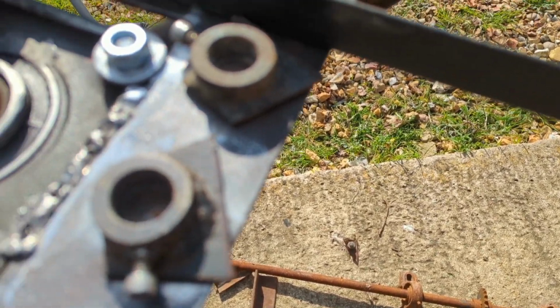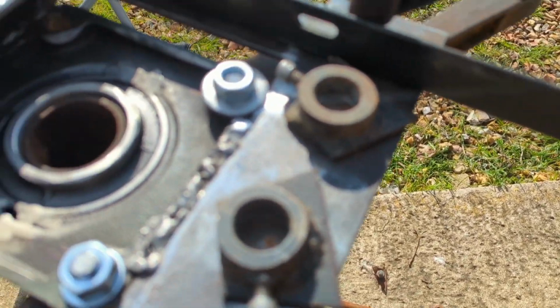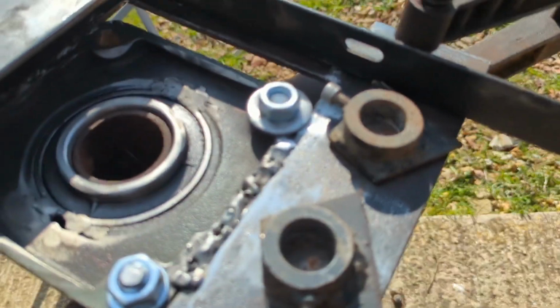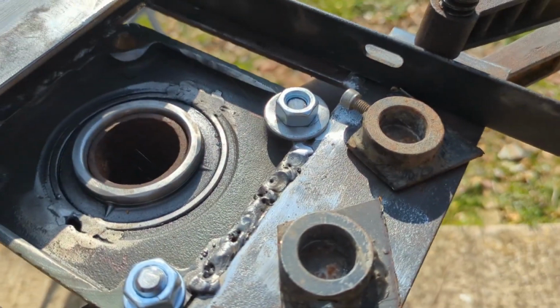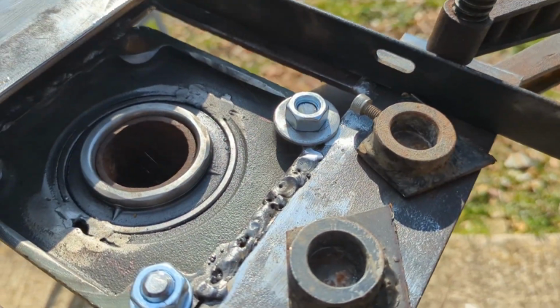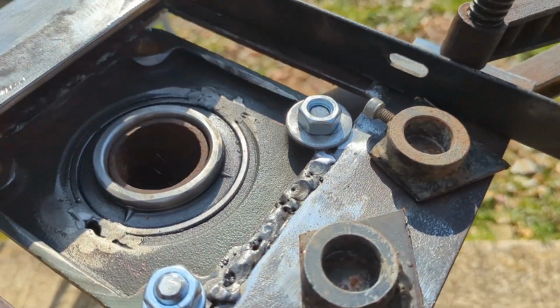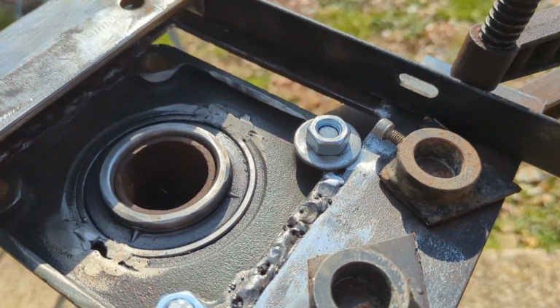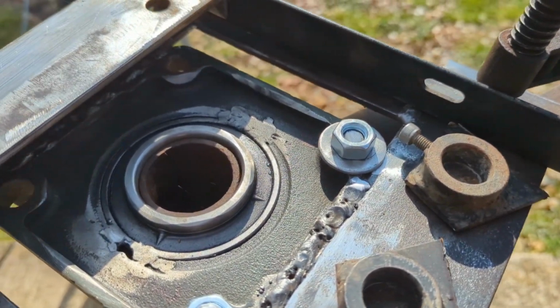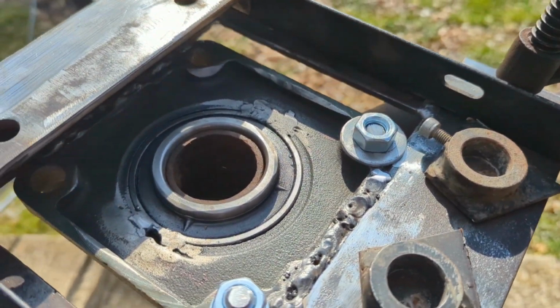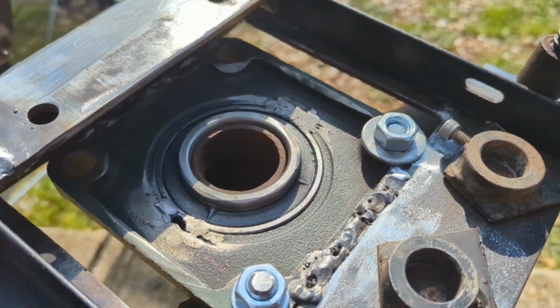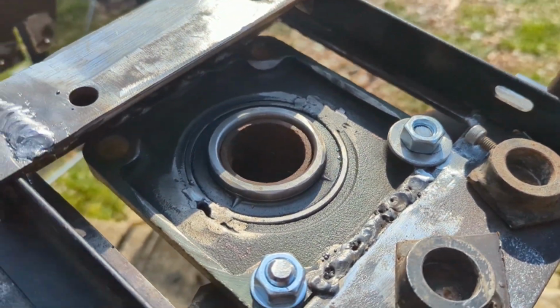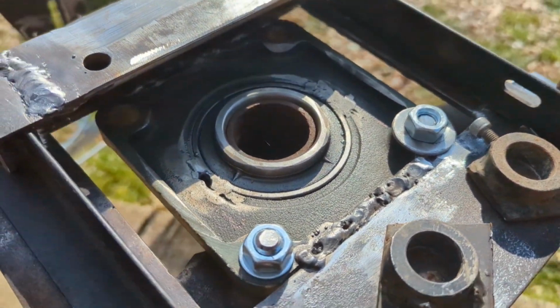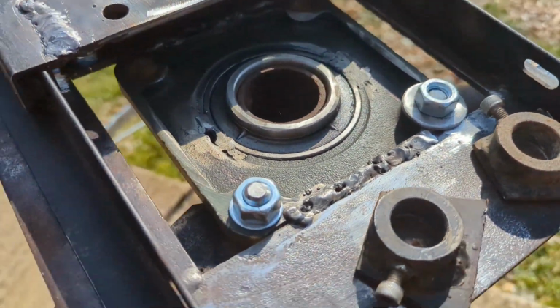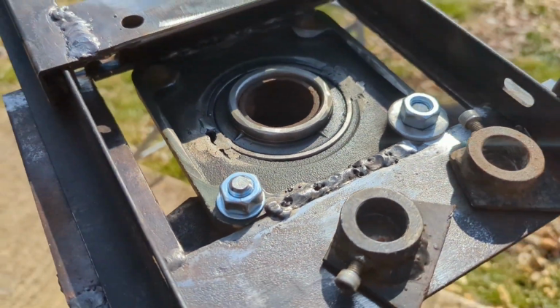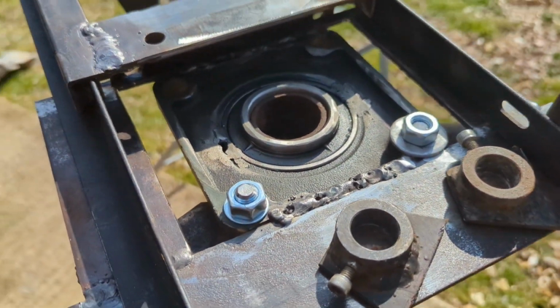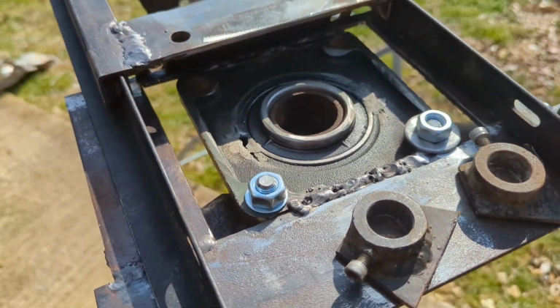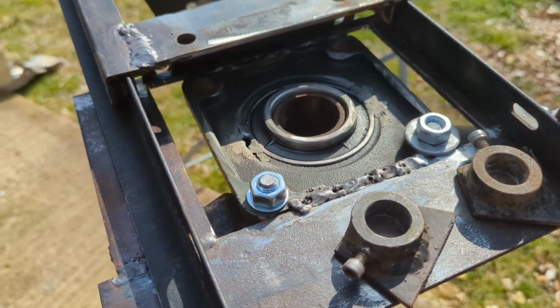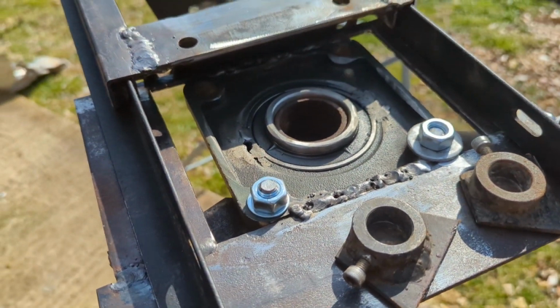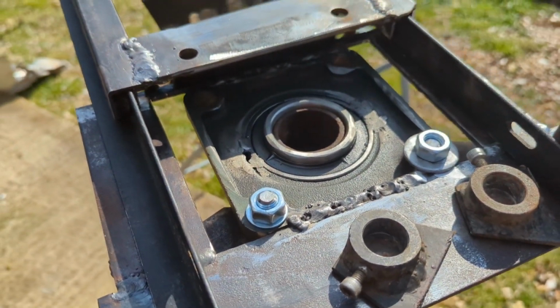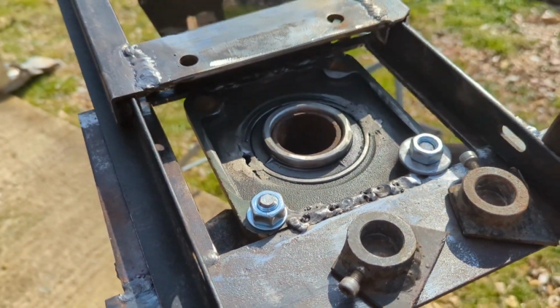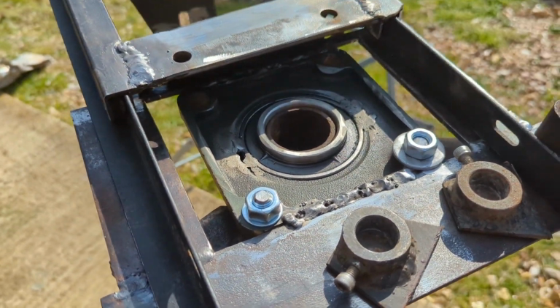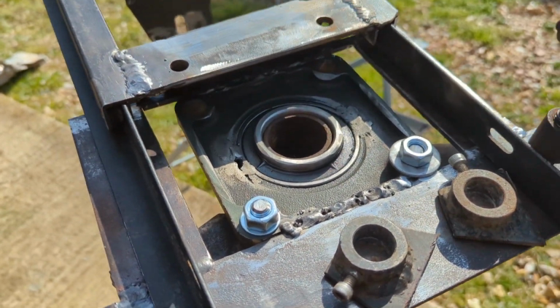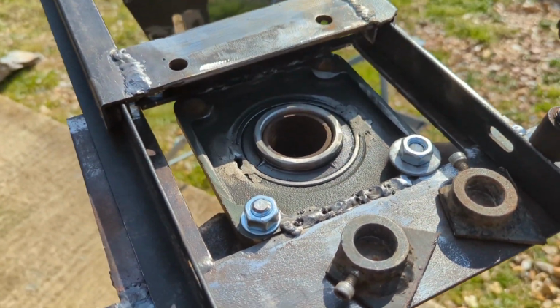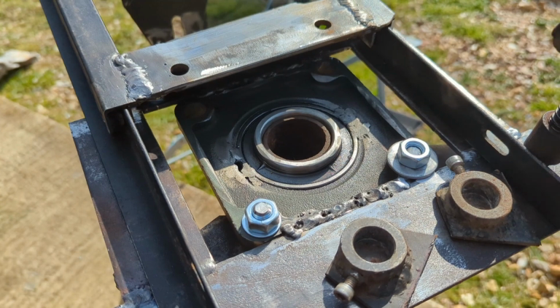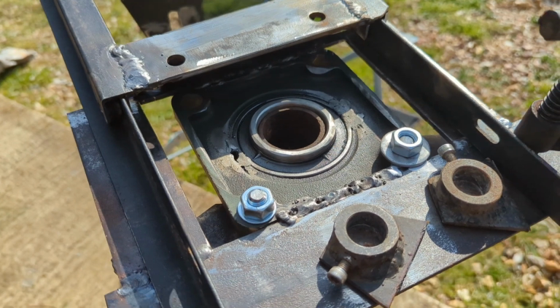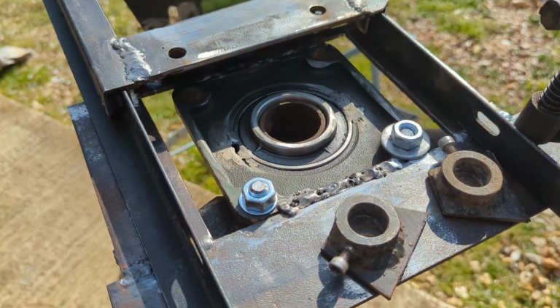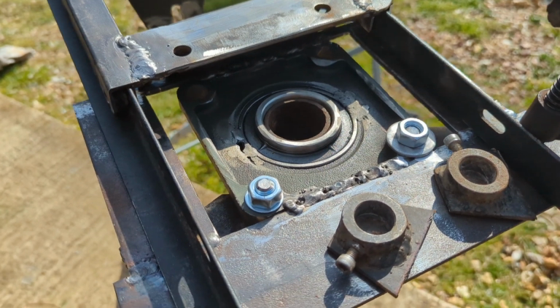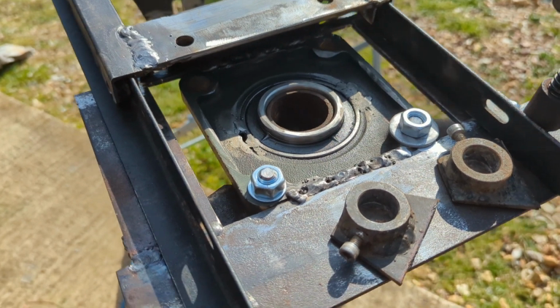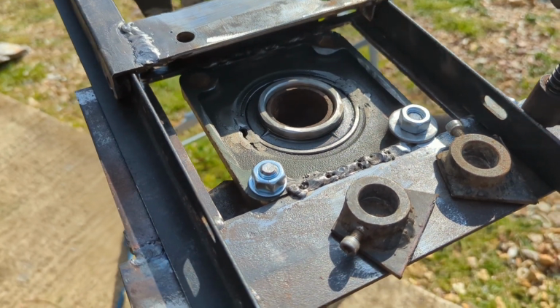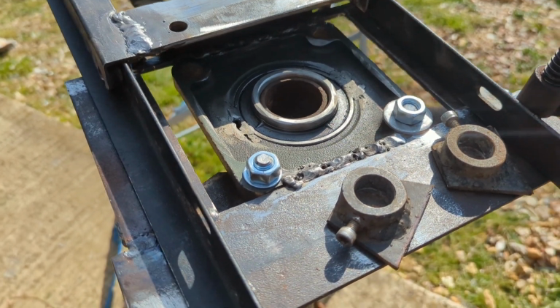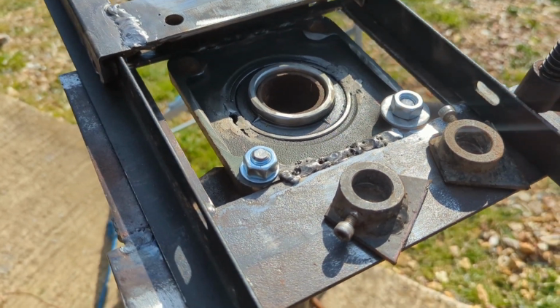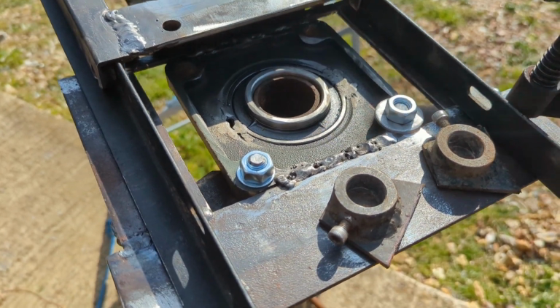I didn't want to go and buy a new hinge for a tenner, I'll be honest with you. So let's get this out and upside down and I'll show you the bezel.